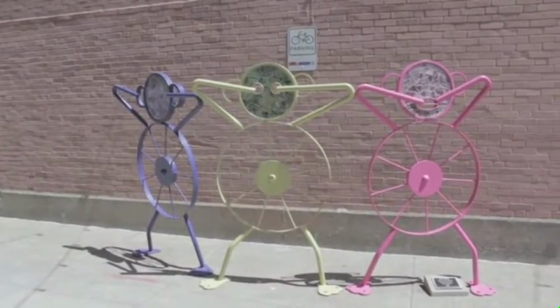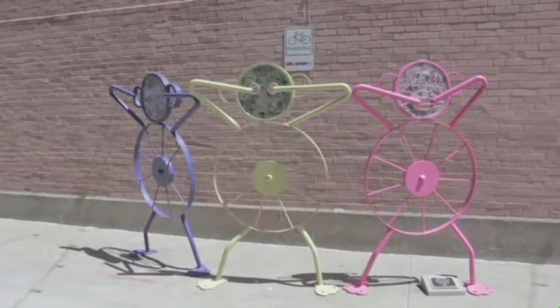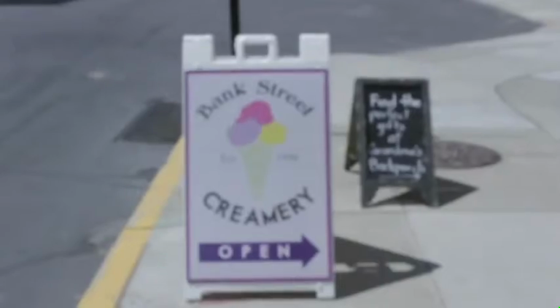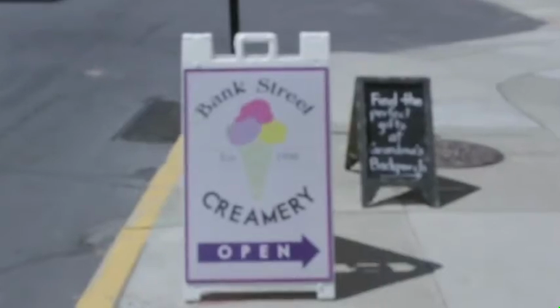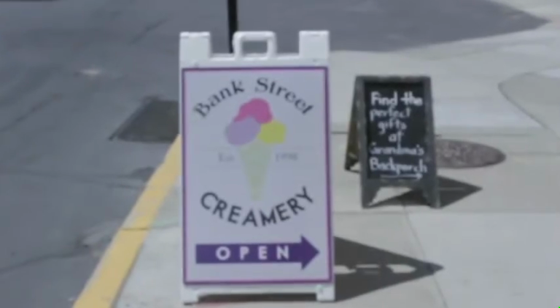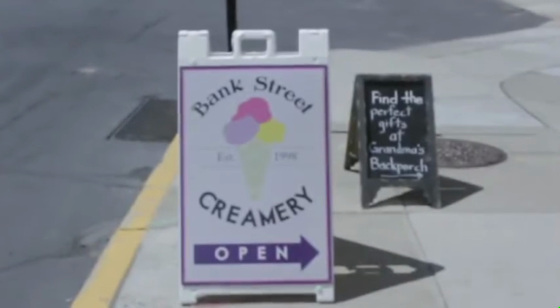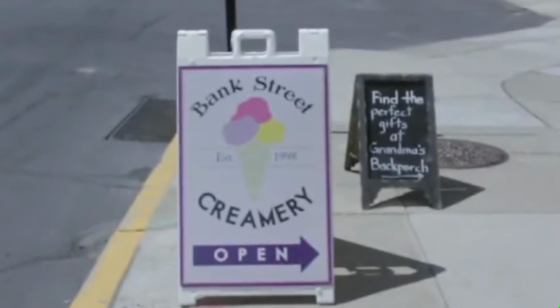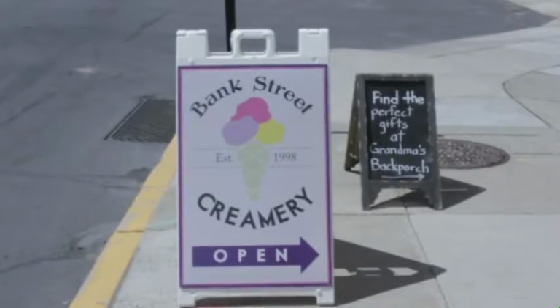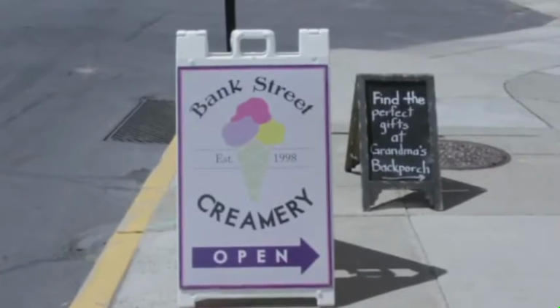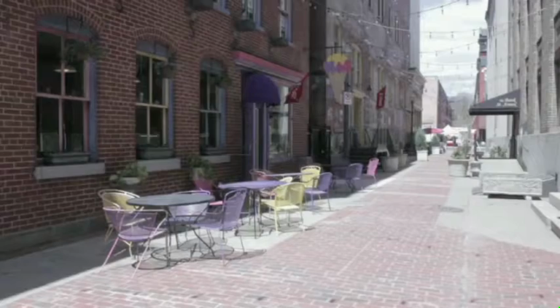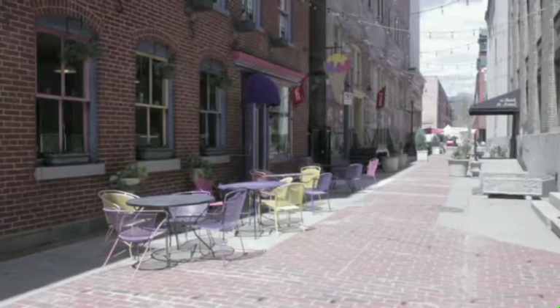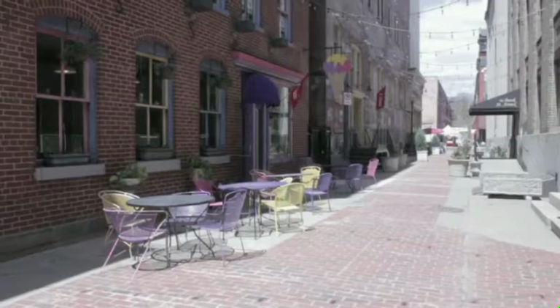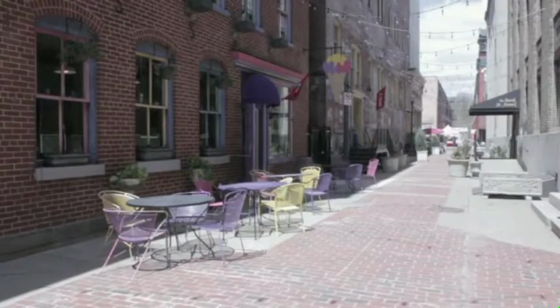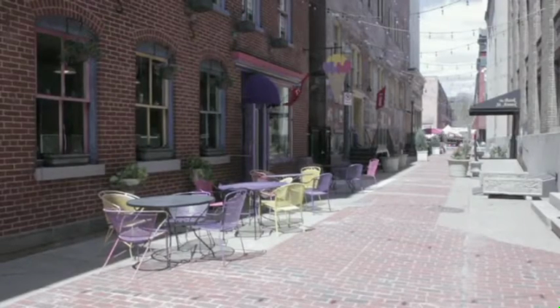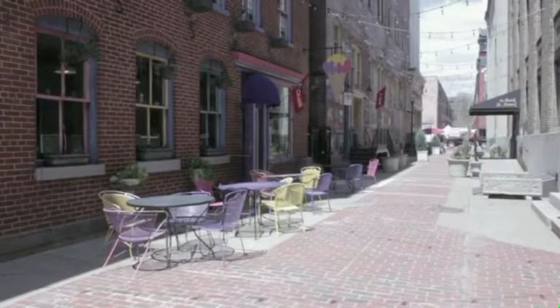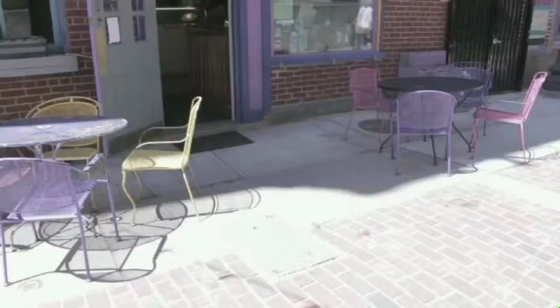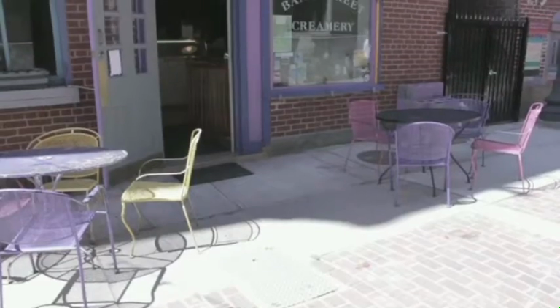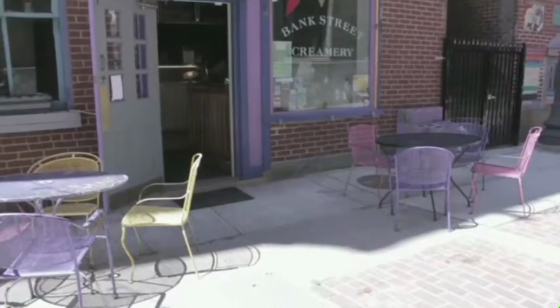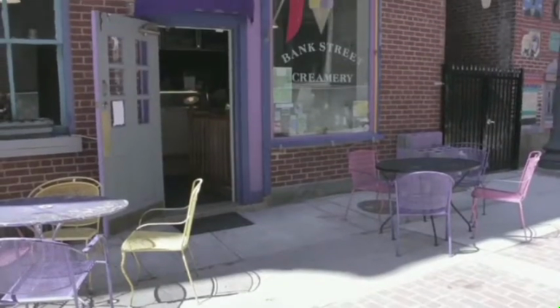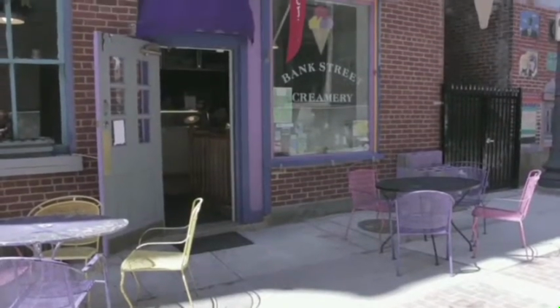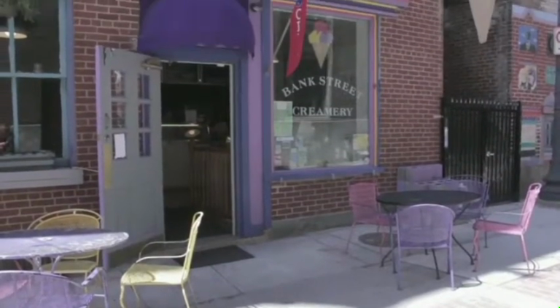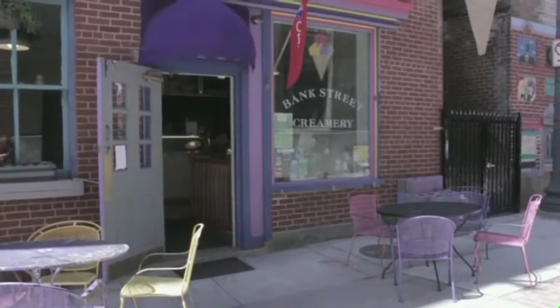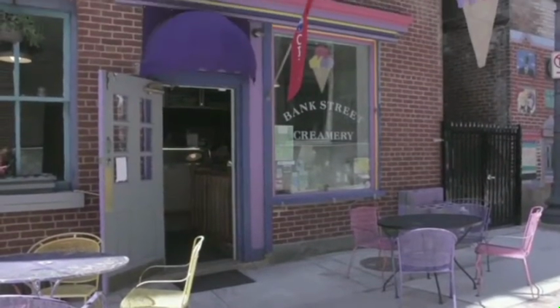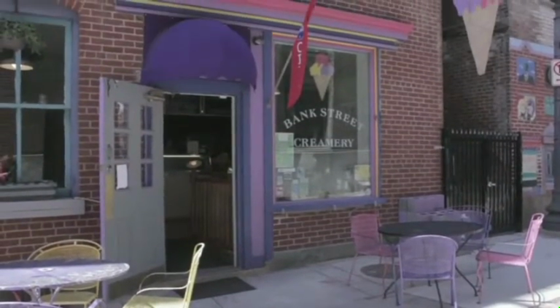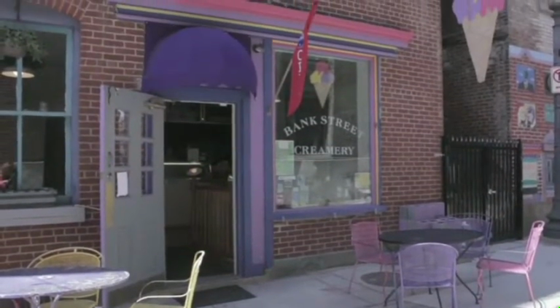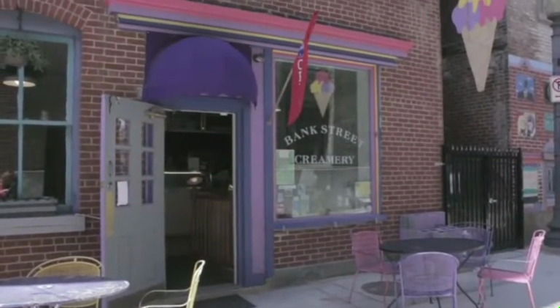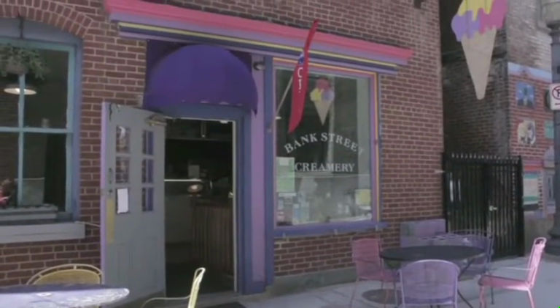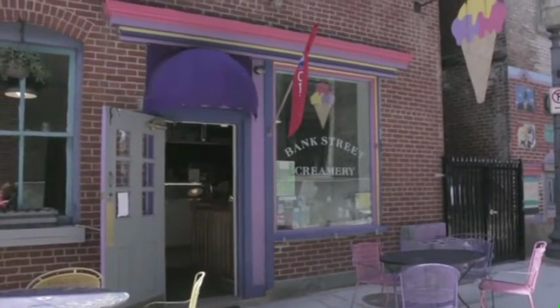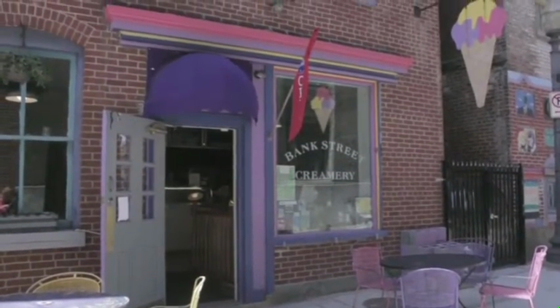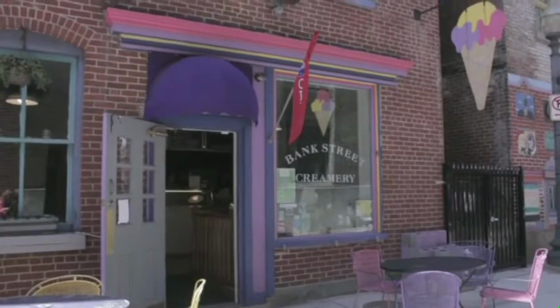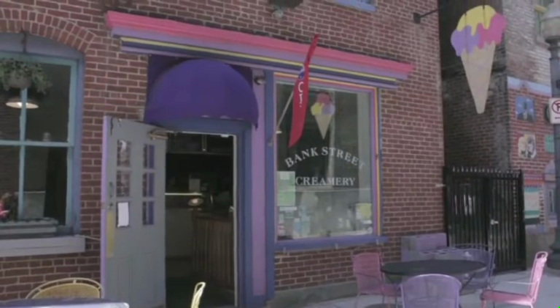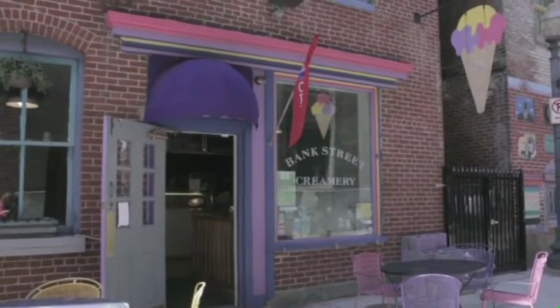If you're in the mood for a sweet treat, come to the Bank Street Creamery for homemade ice cream with an assortment of flavors and other sweet treats.